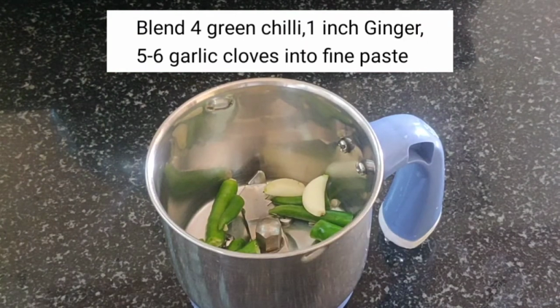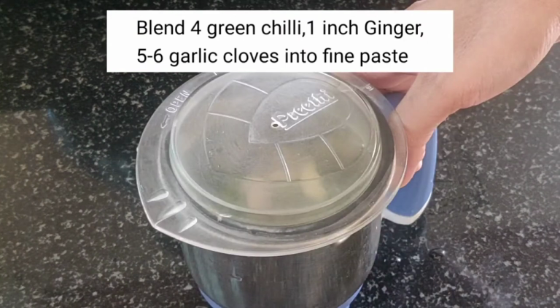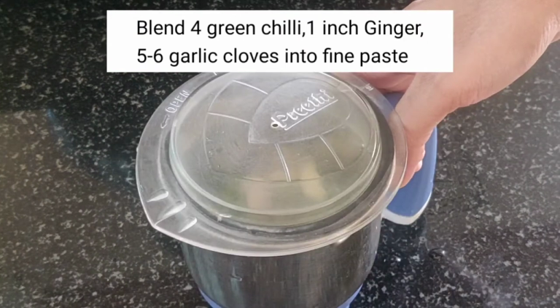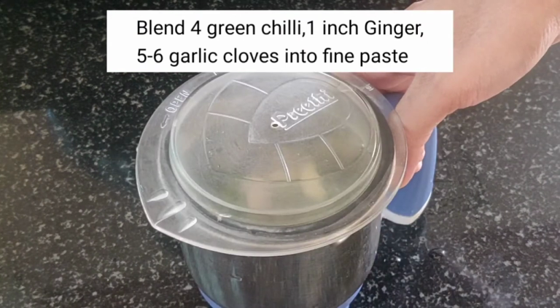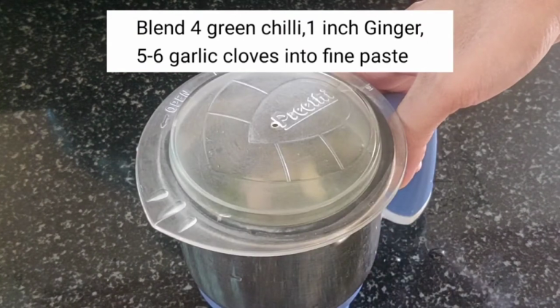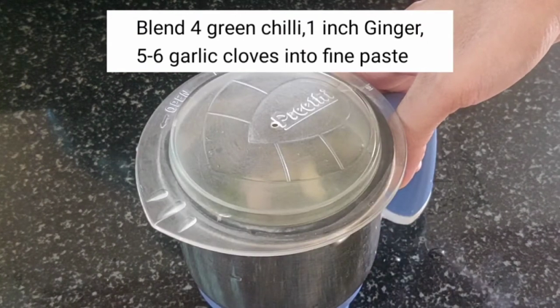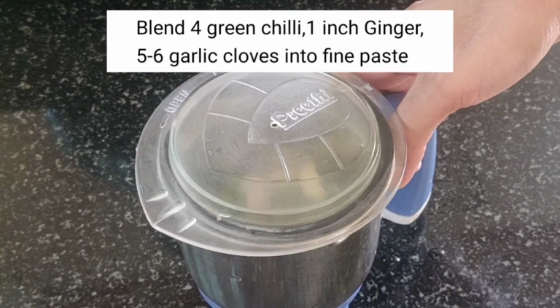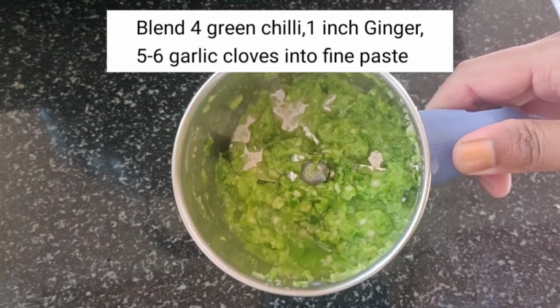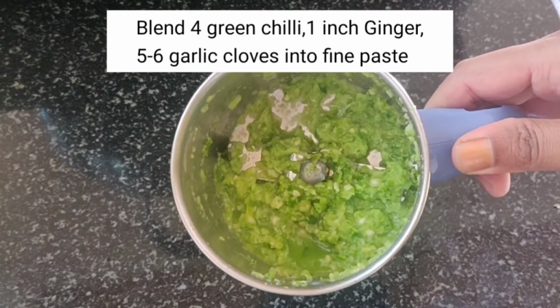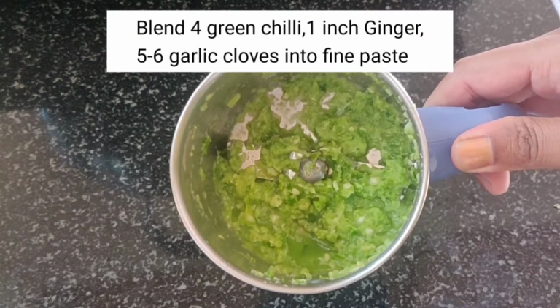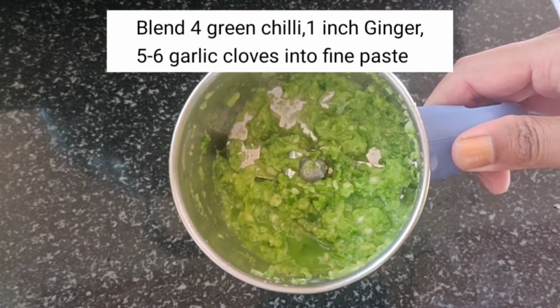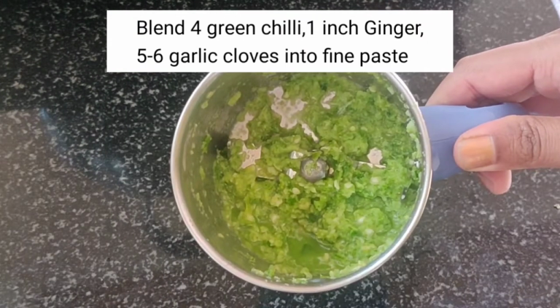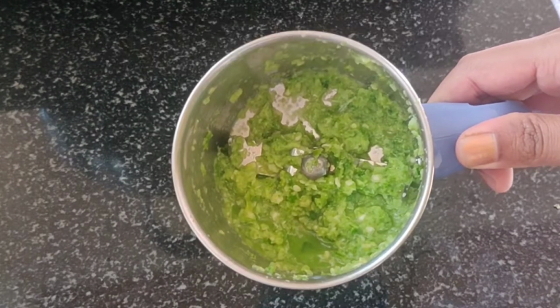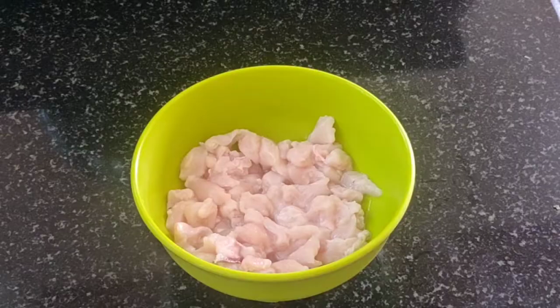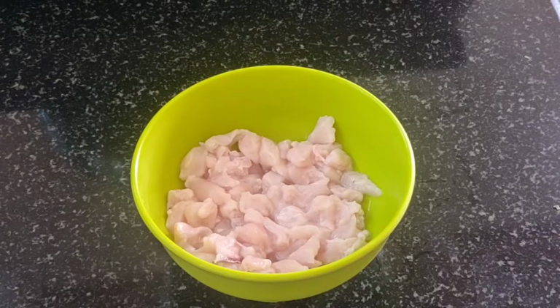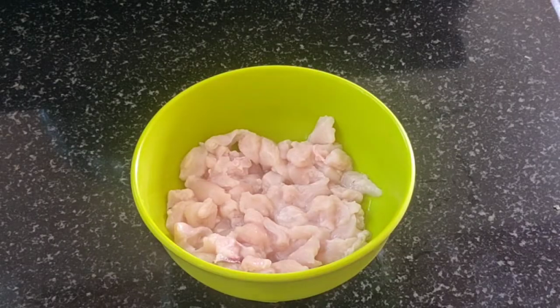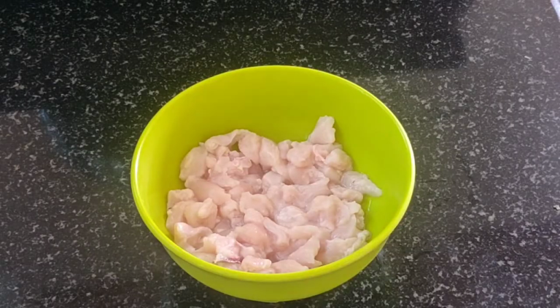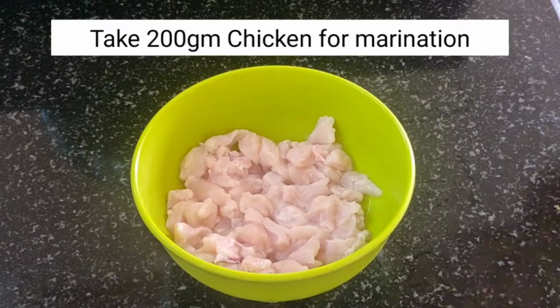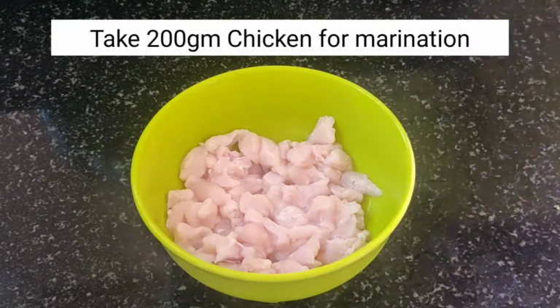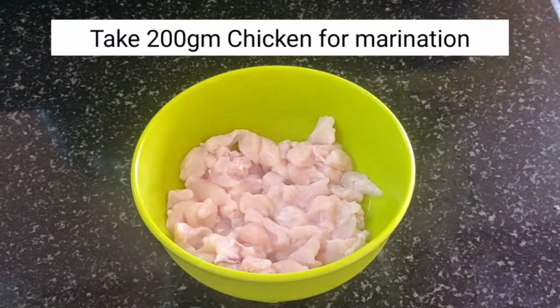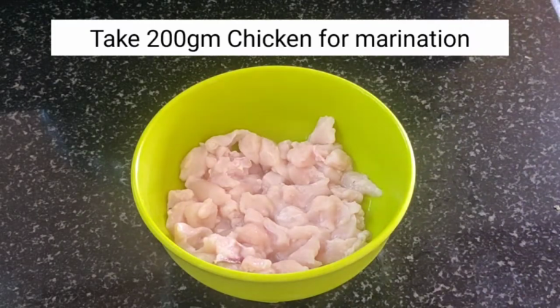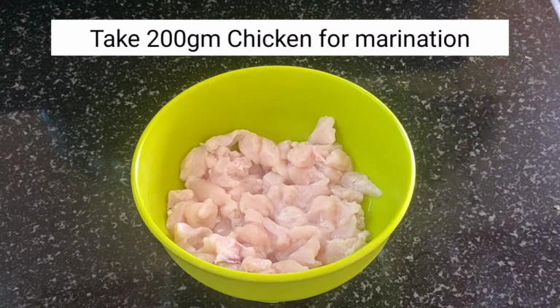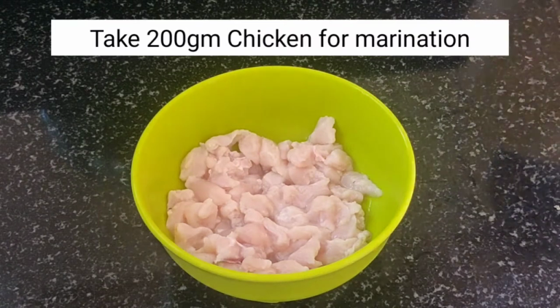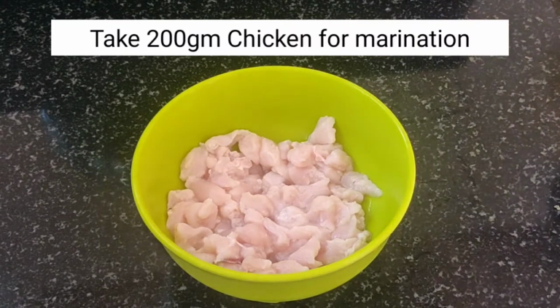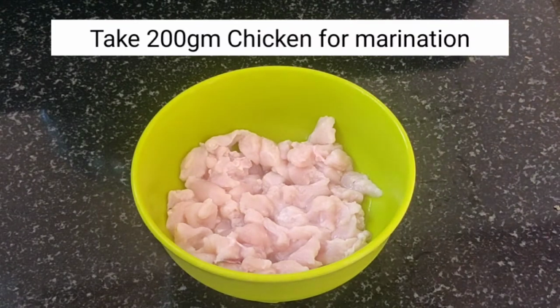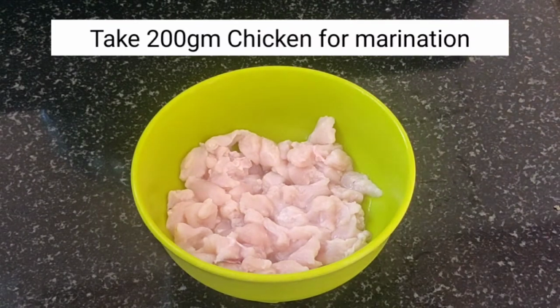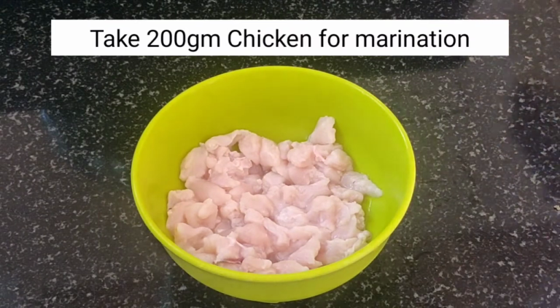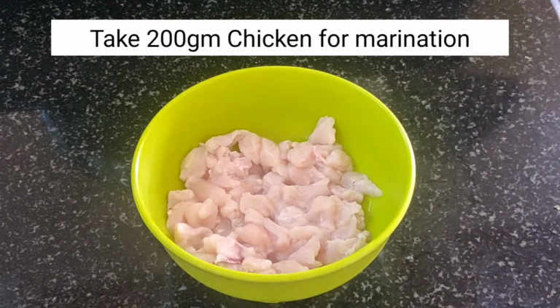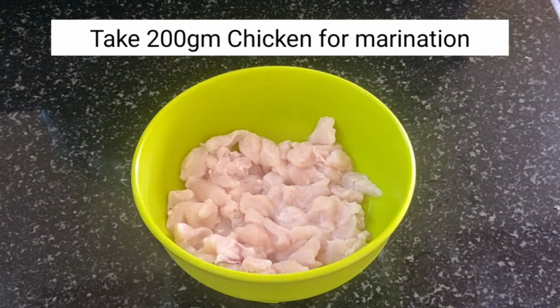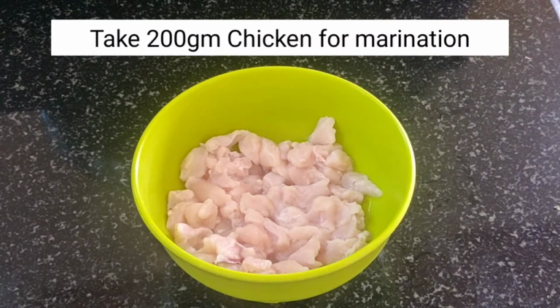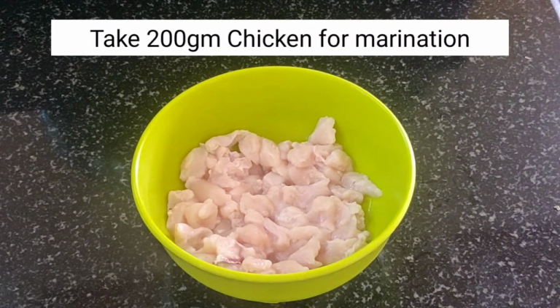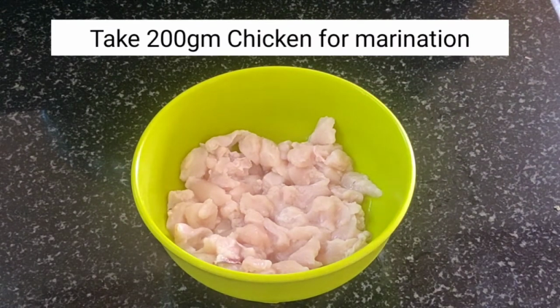I am going to add some little paste. After that, I have a marinate chicken.